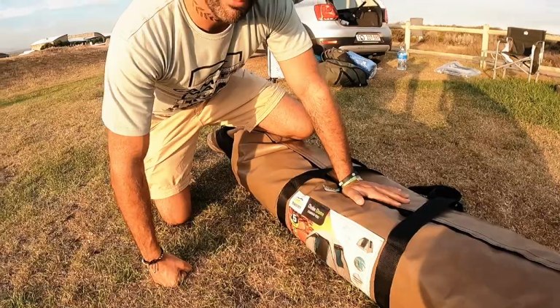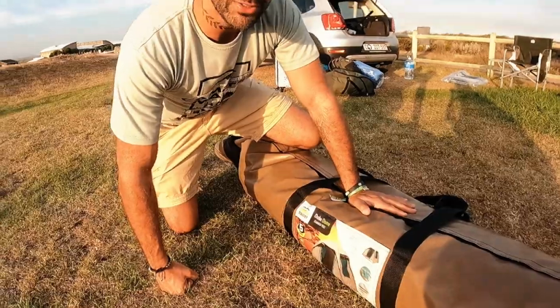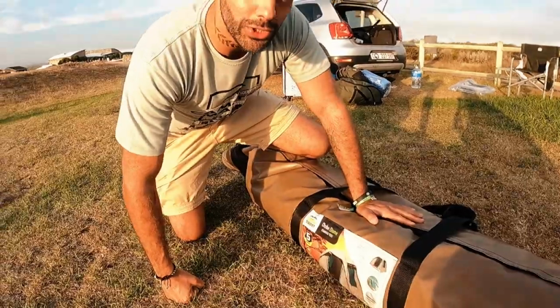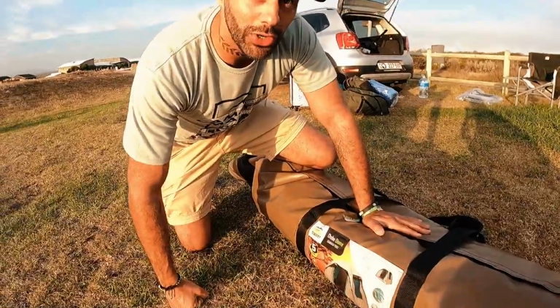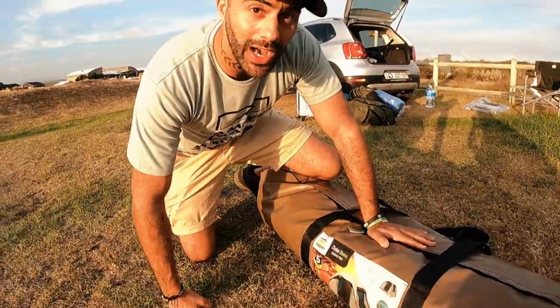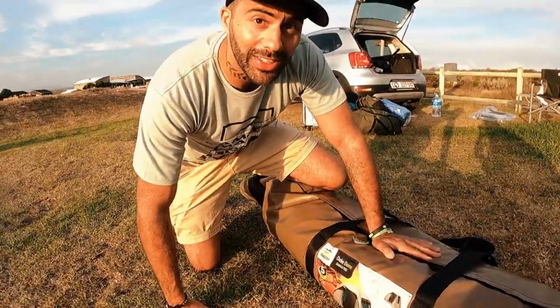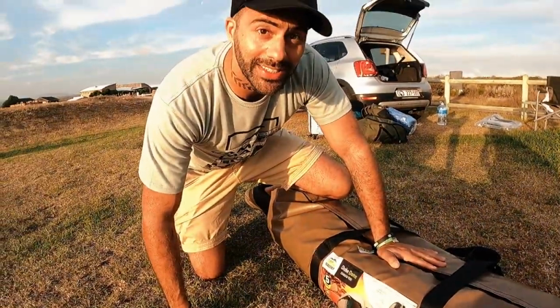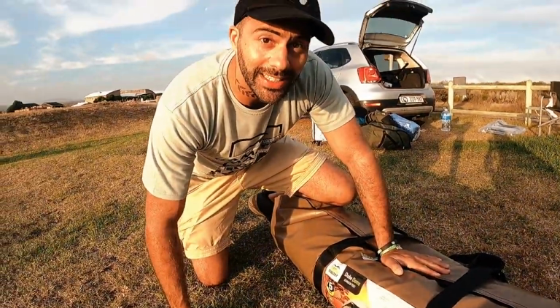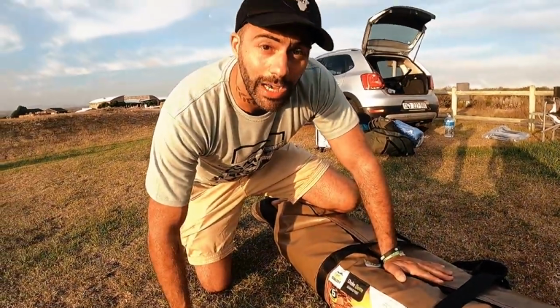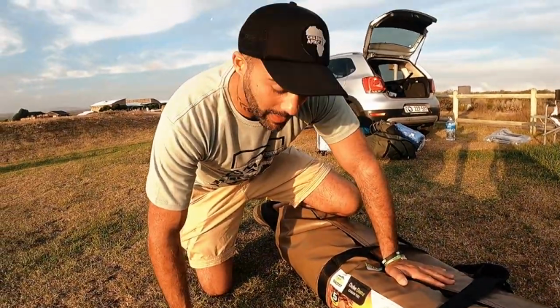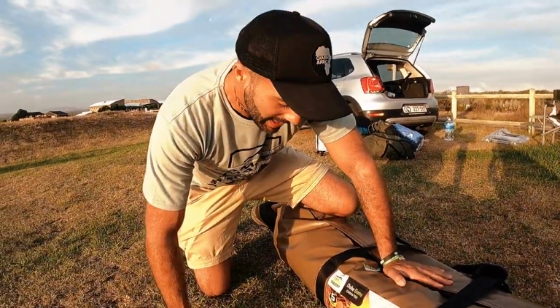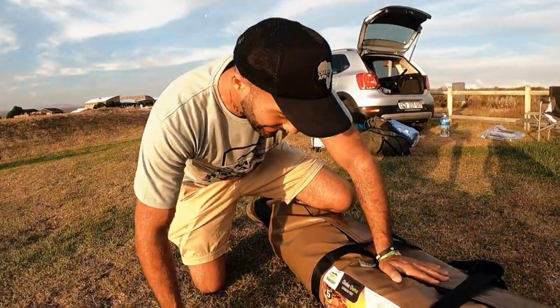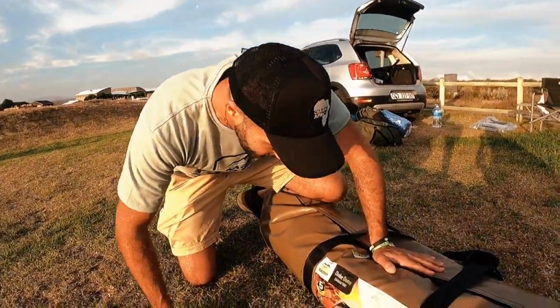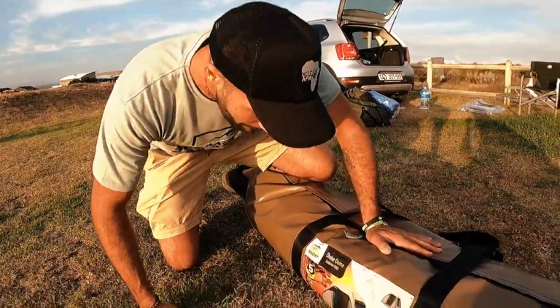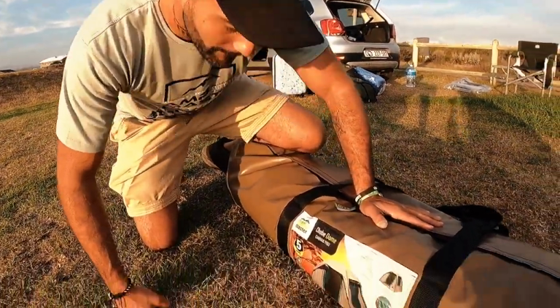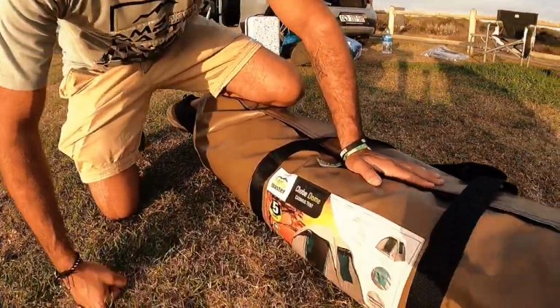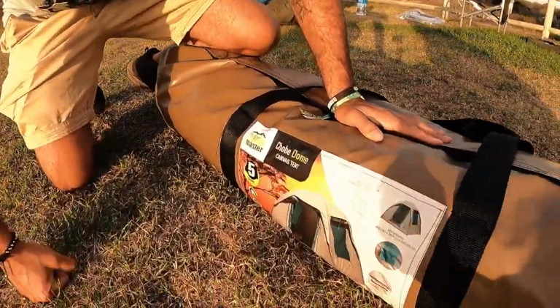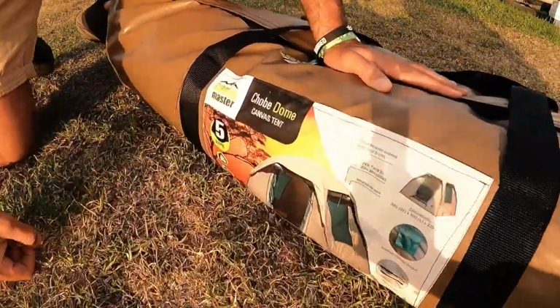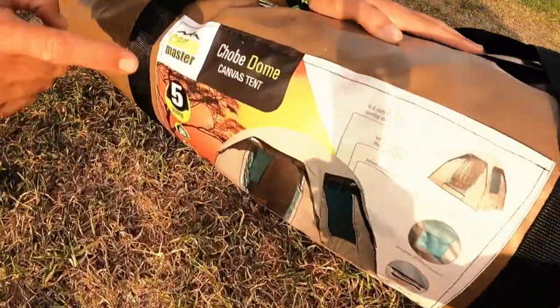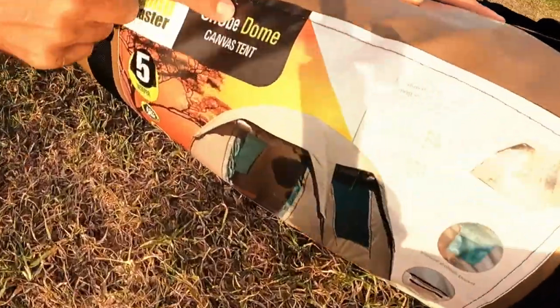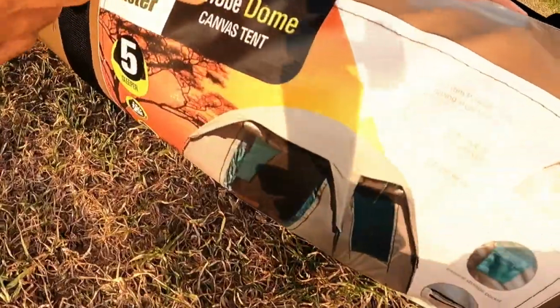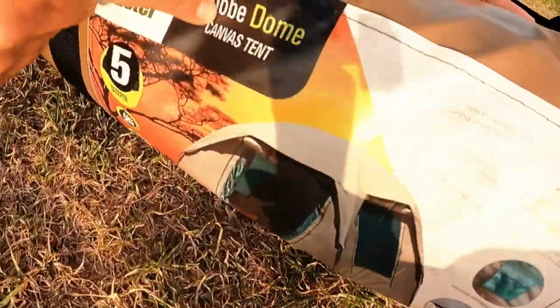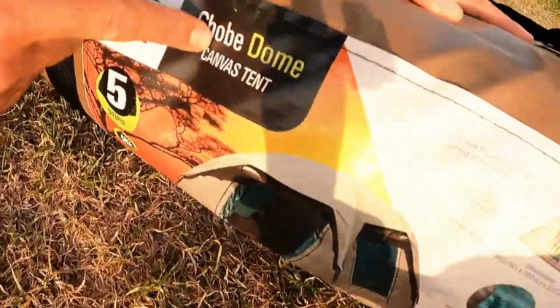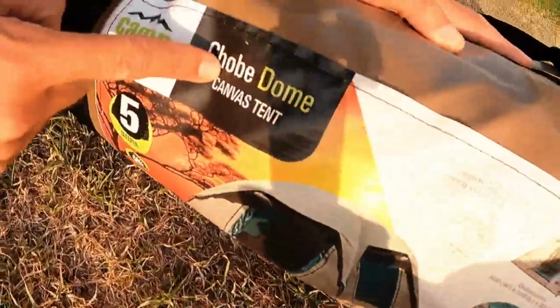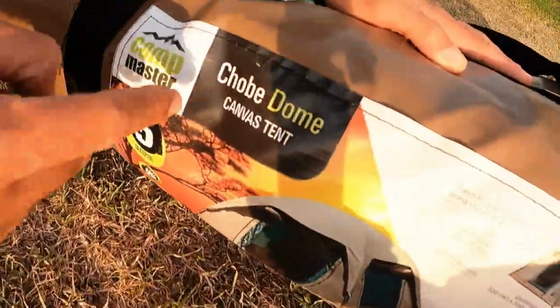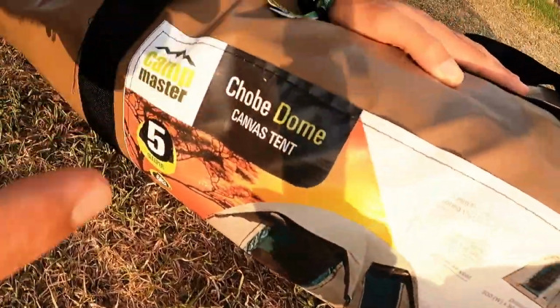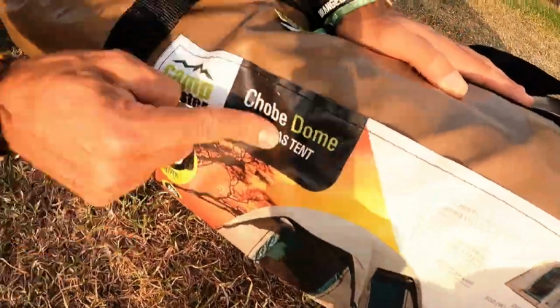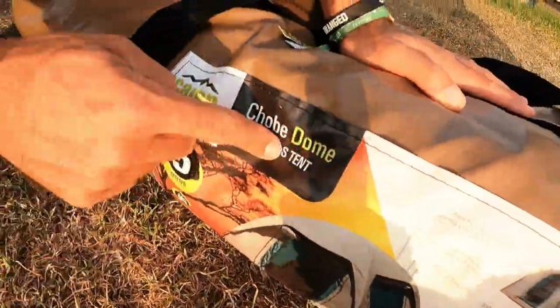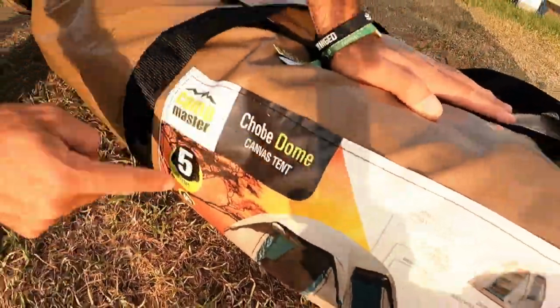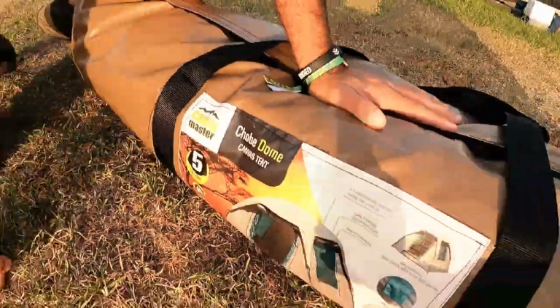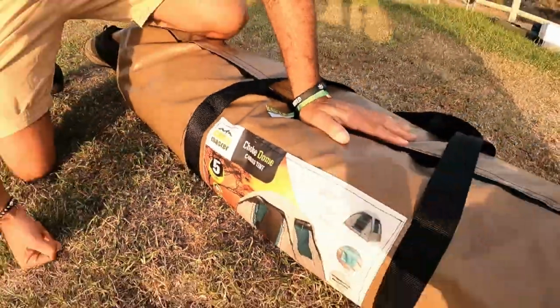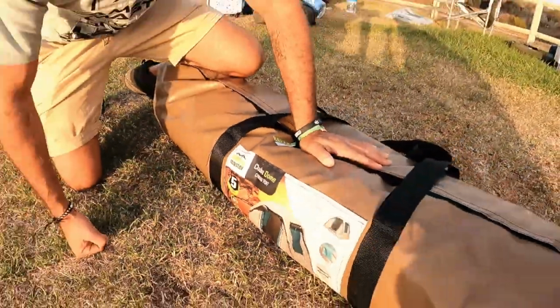I'm about to show you how to set up a Campmaster Choby Dome canvas tent.